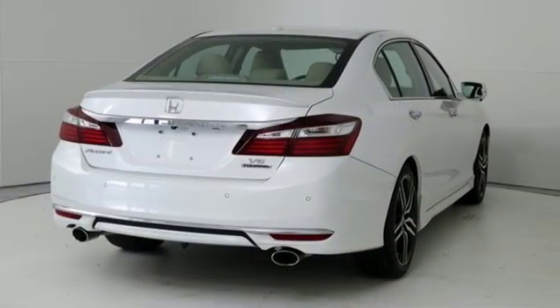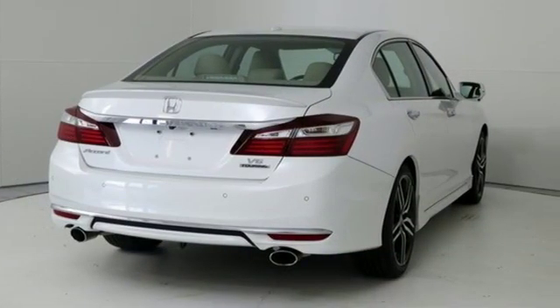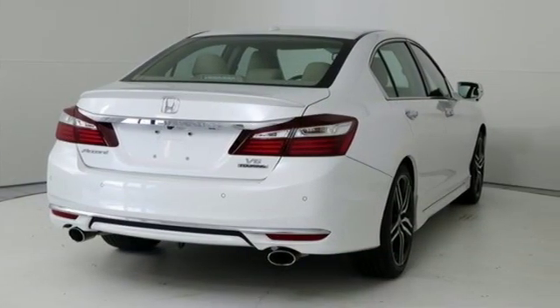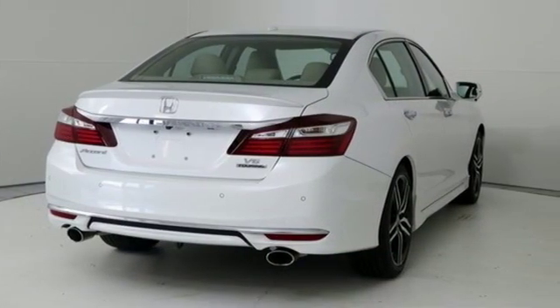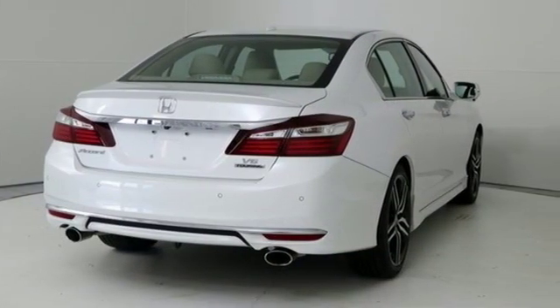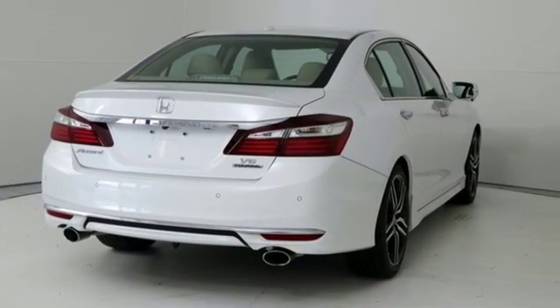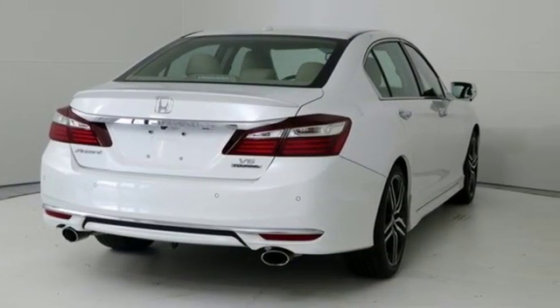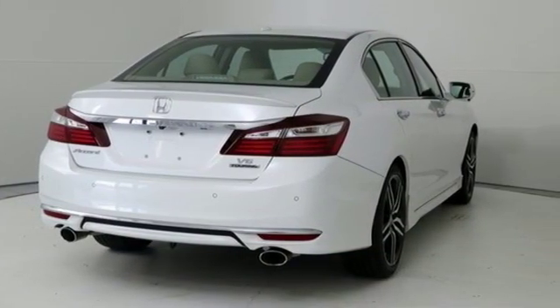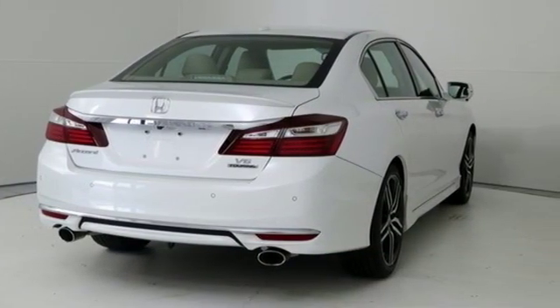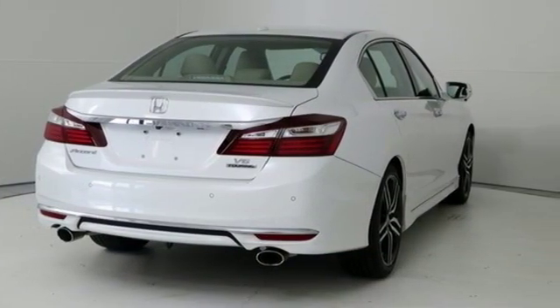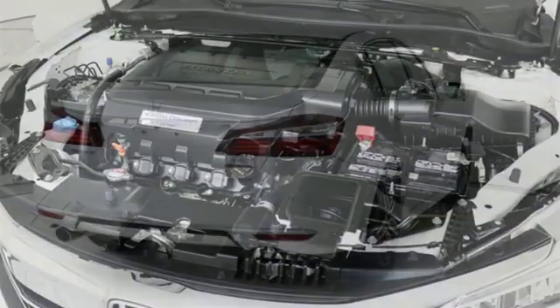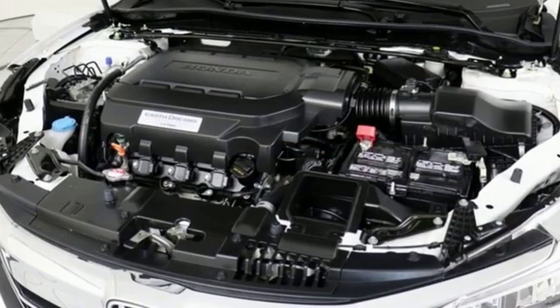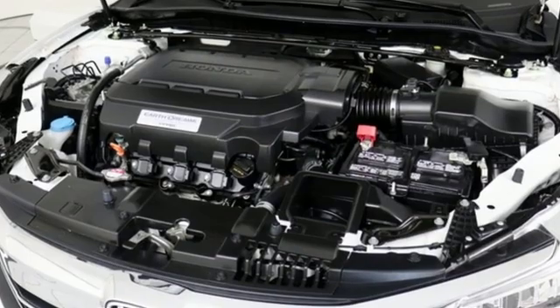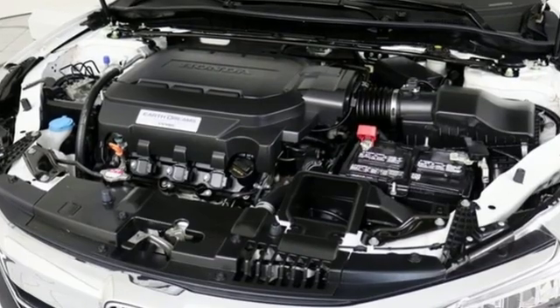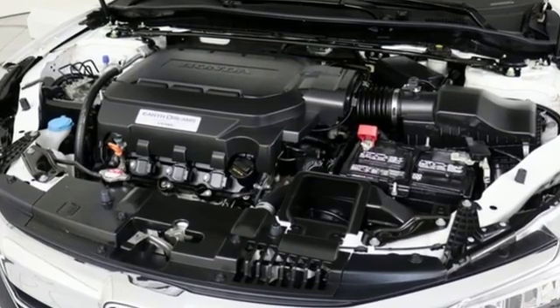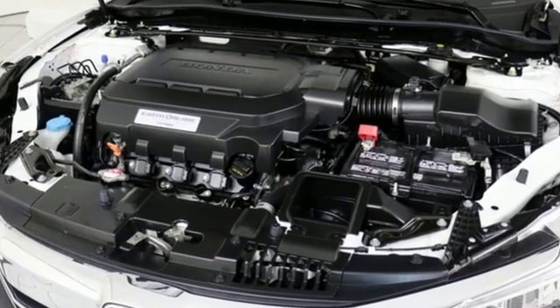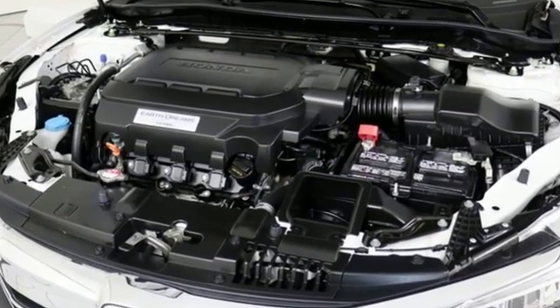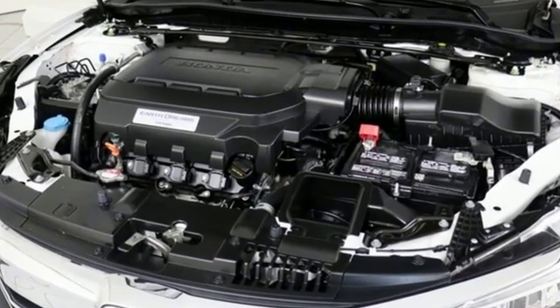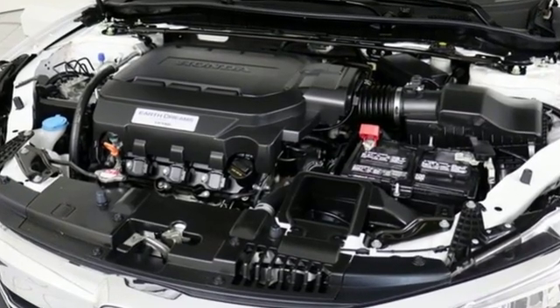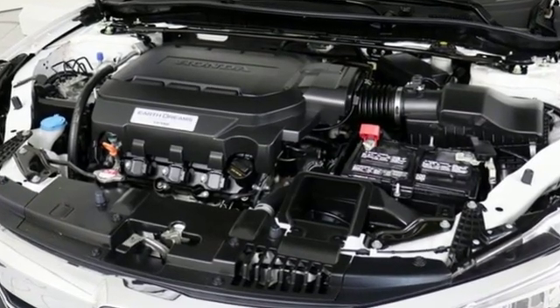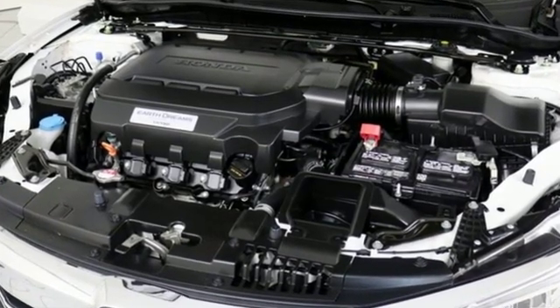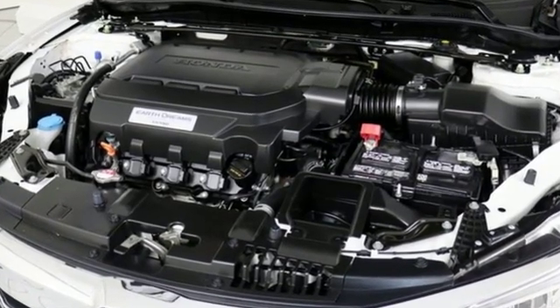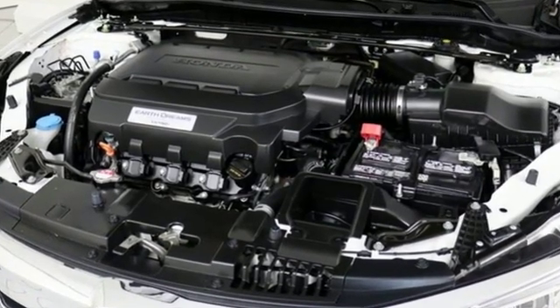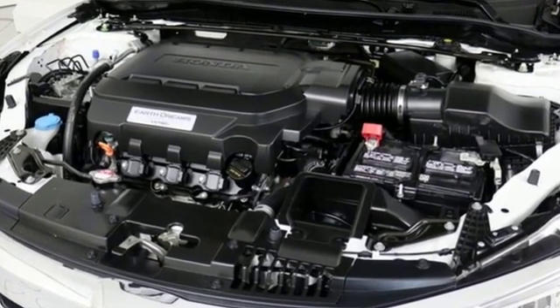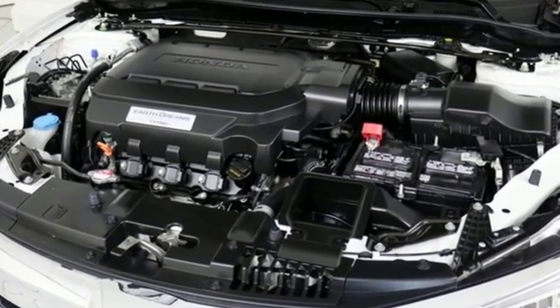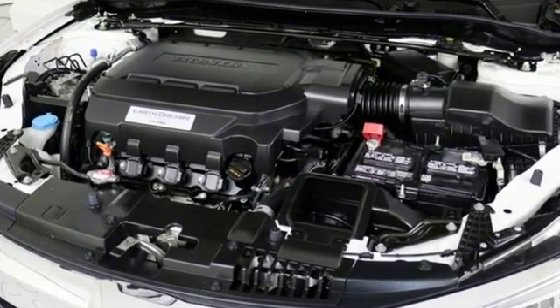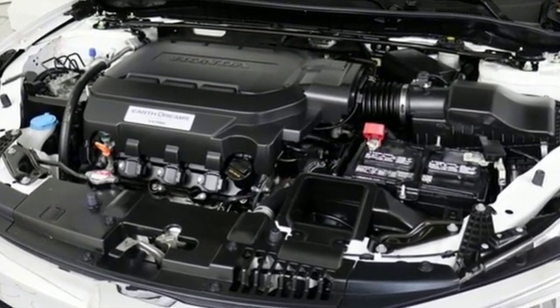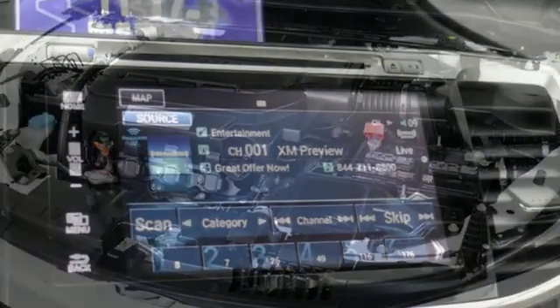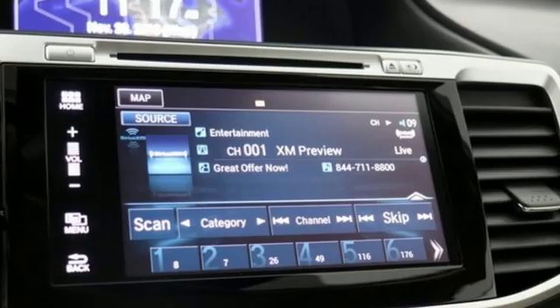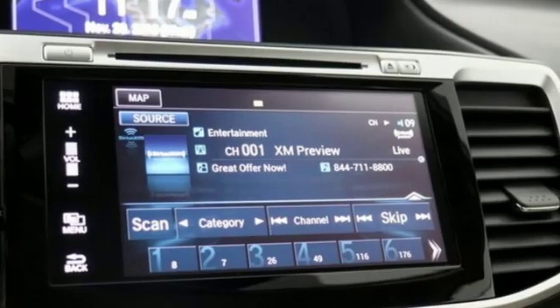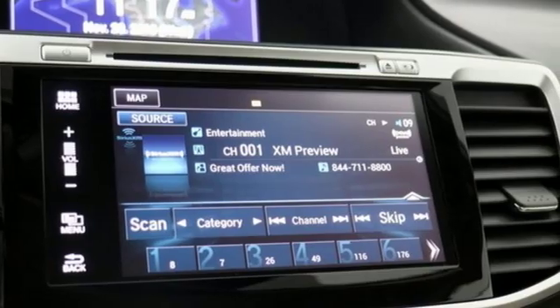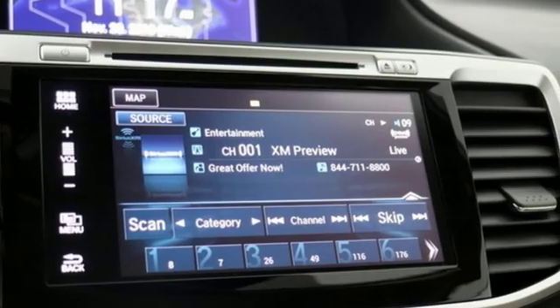Car and Driver points out the steering, the brakes, and the suspension work in harmonious balance to make the Accord seem agile and springy.